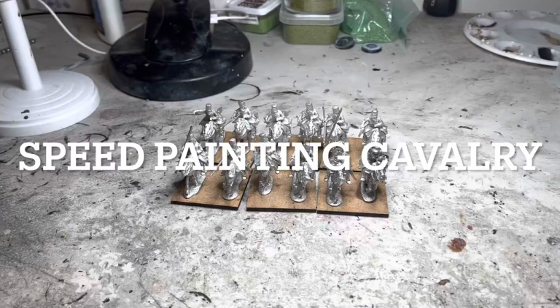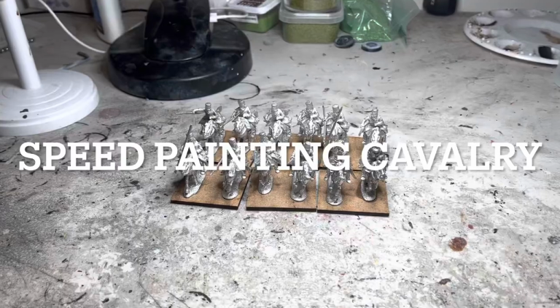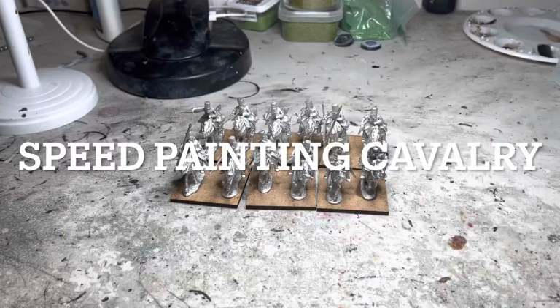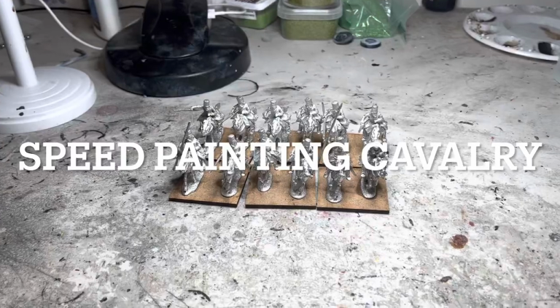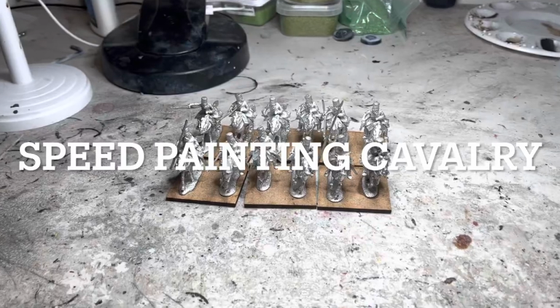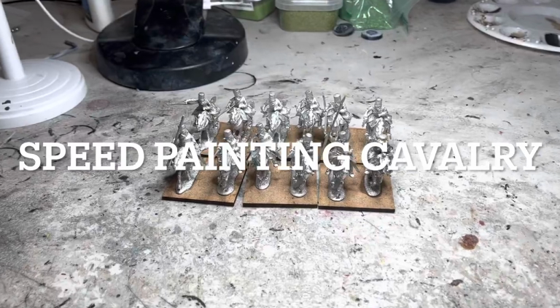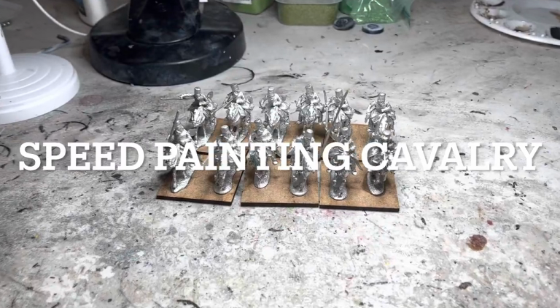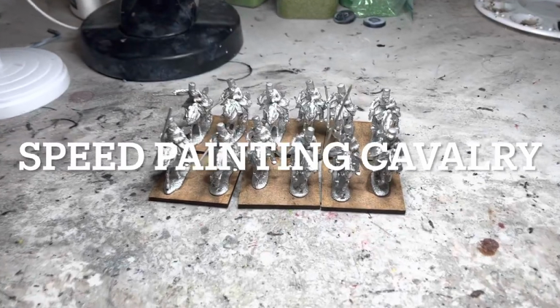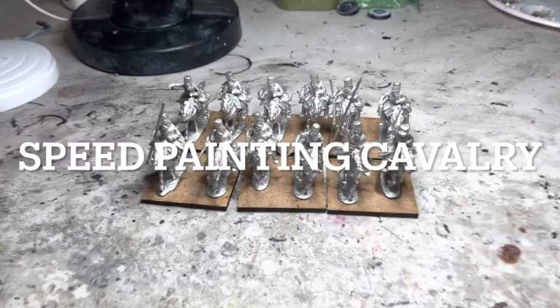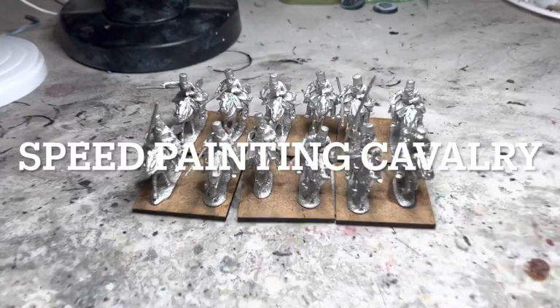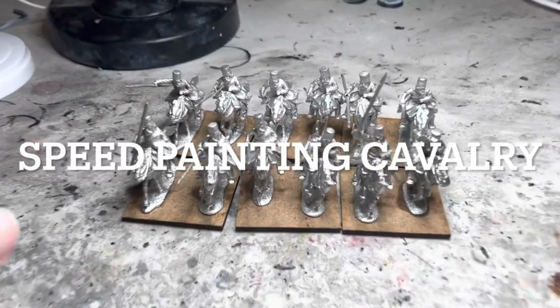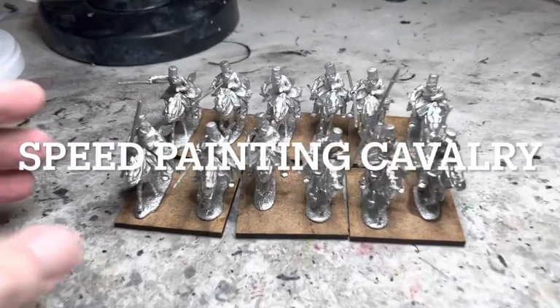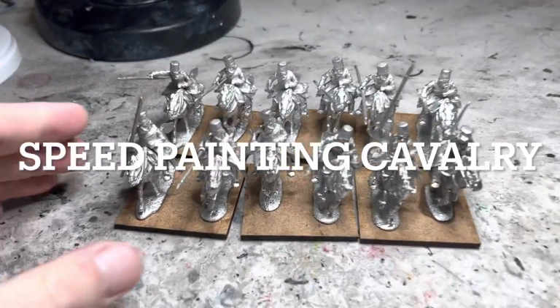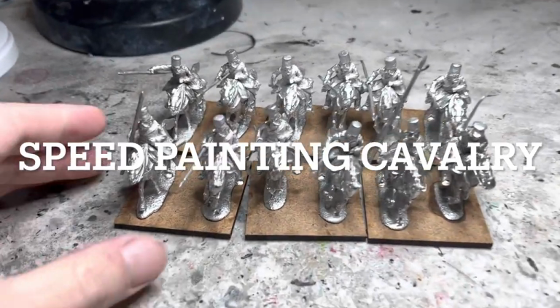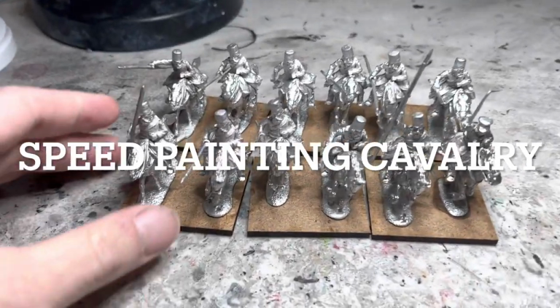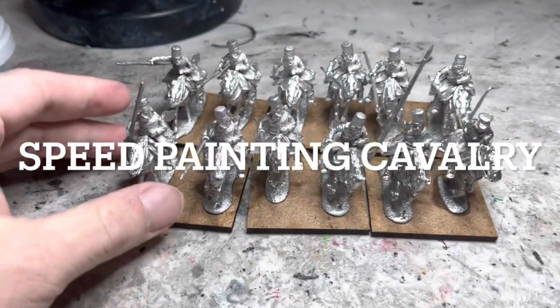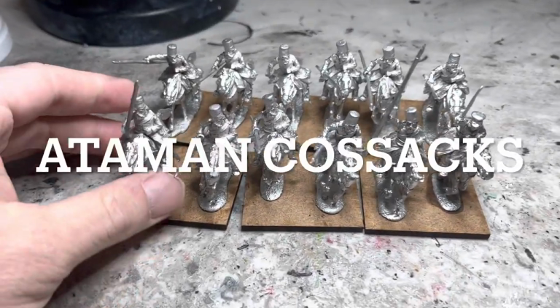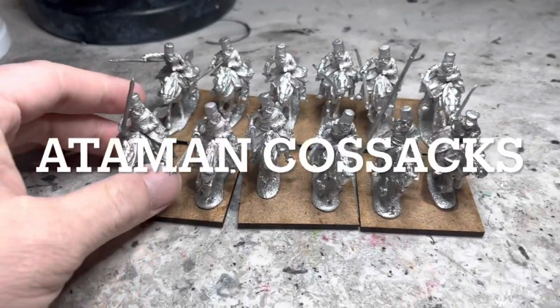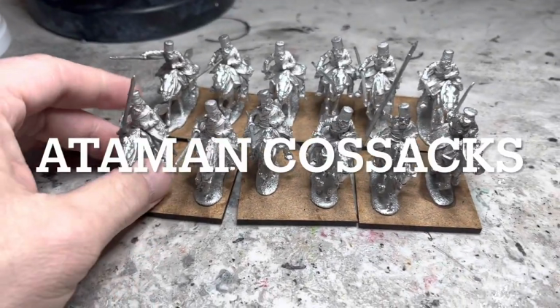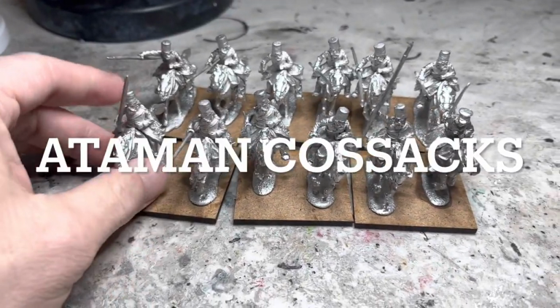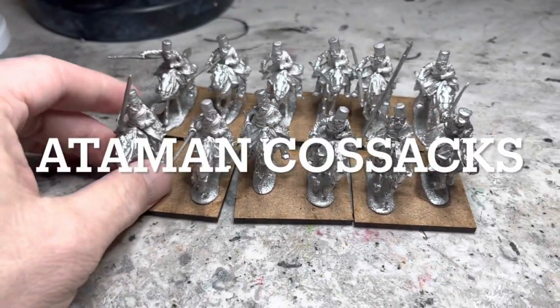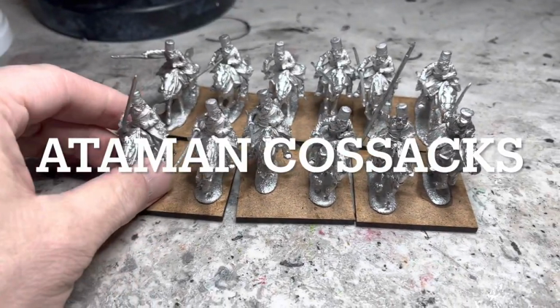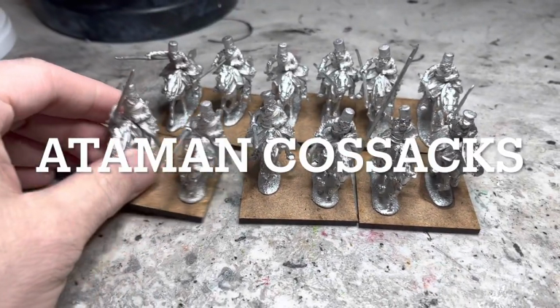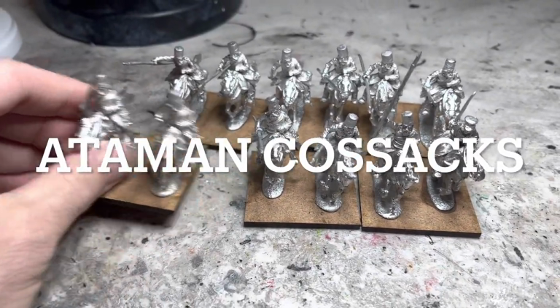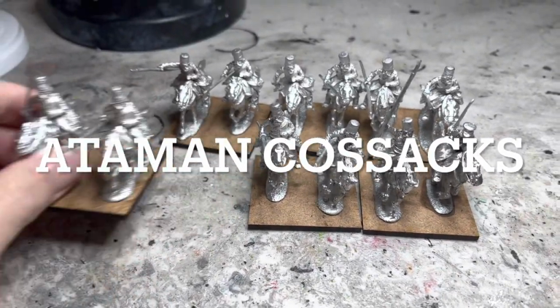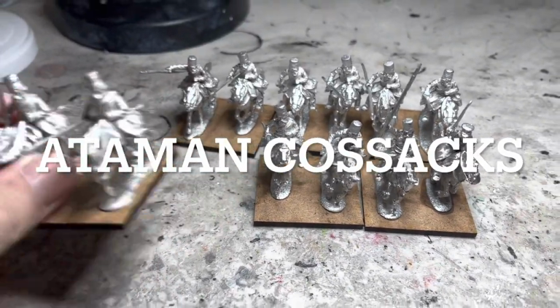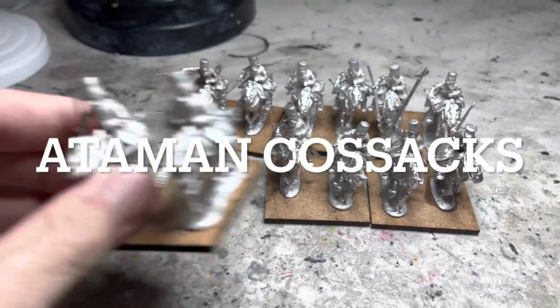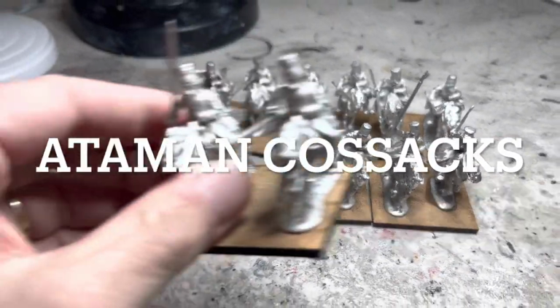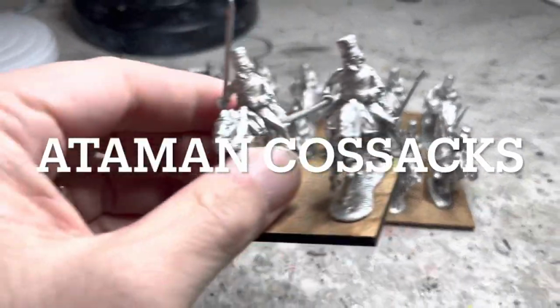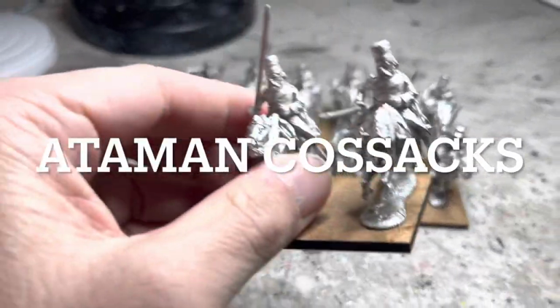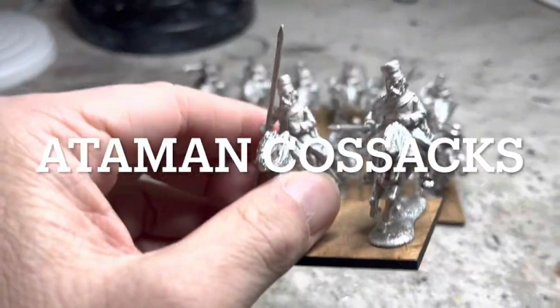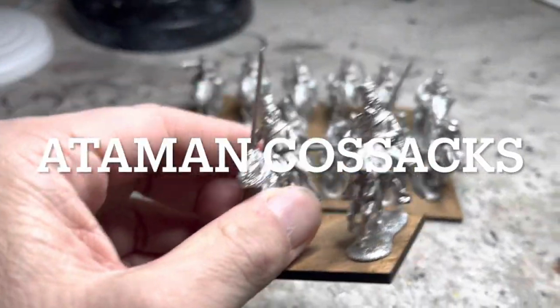Painting up these 12 Adamant Cossacks in under four hours. Let me show you how.